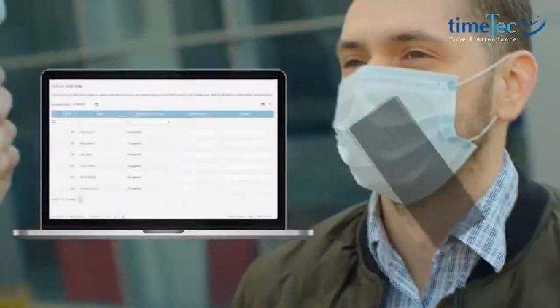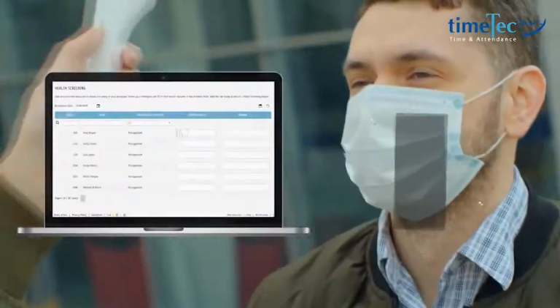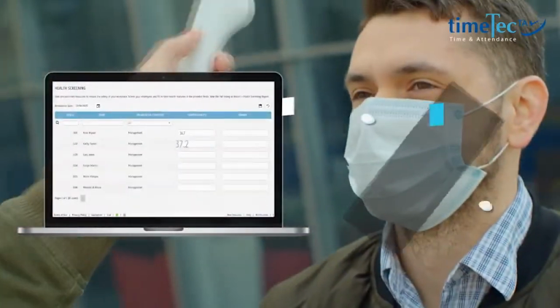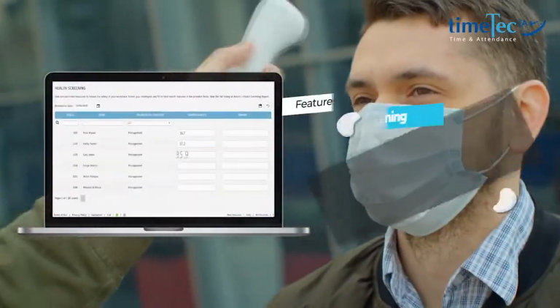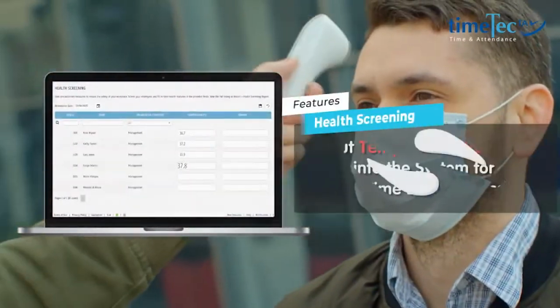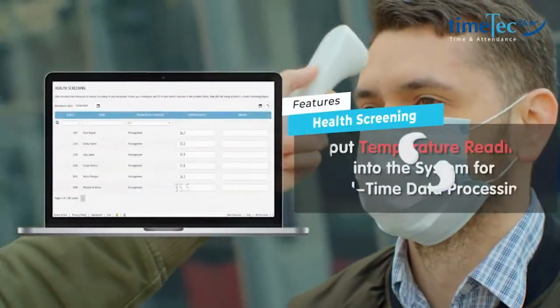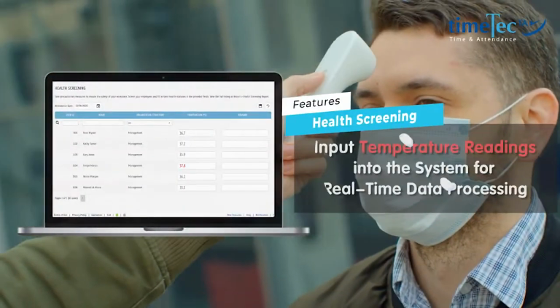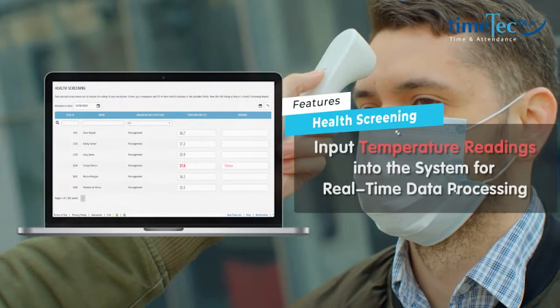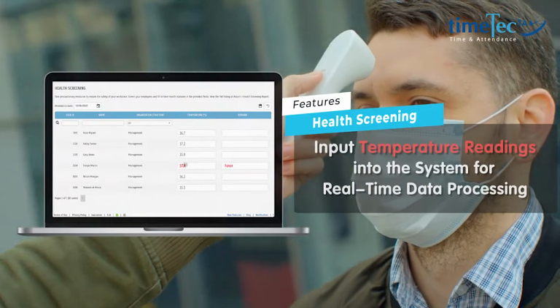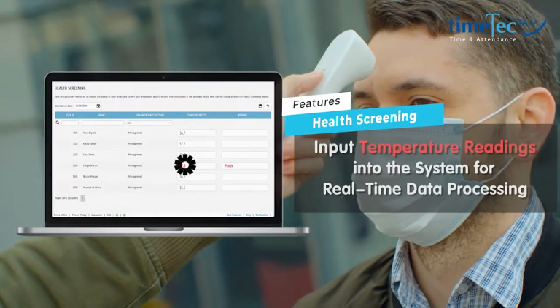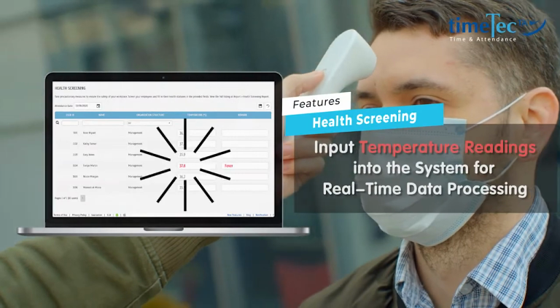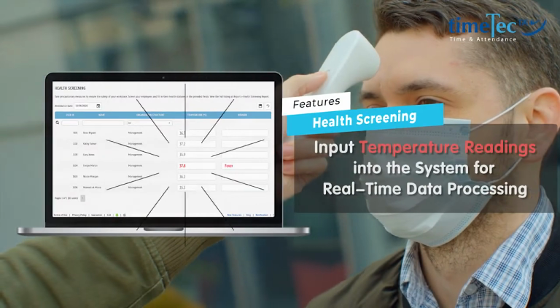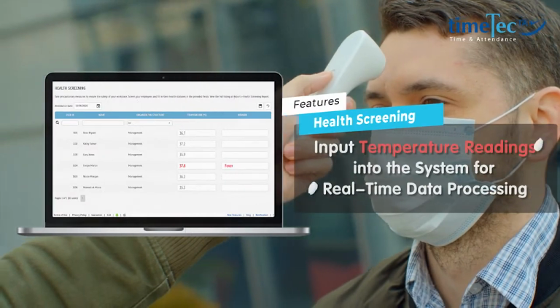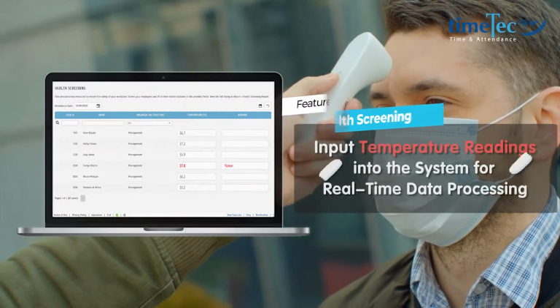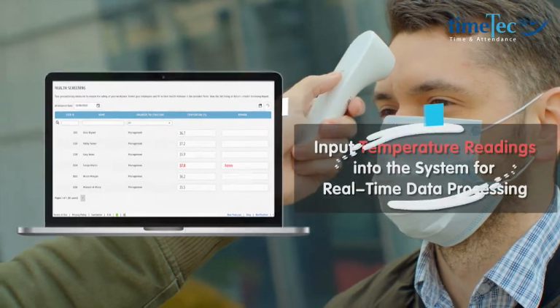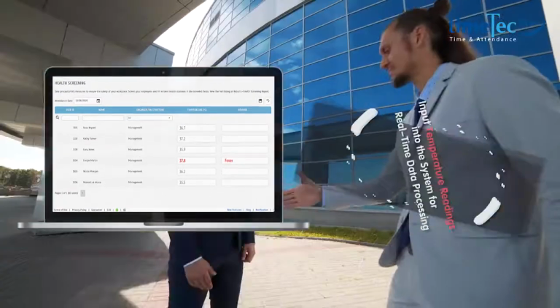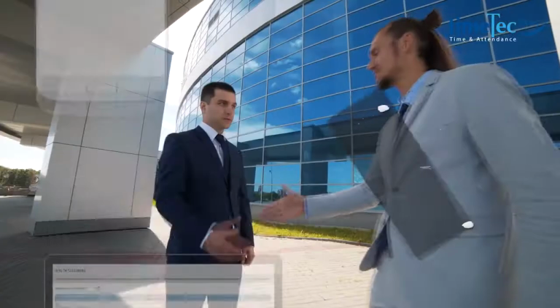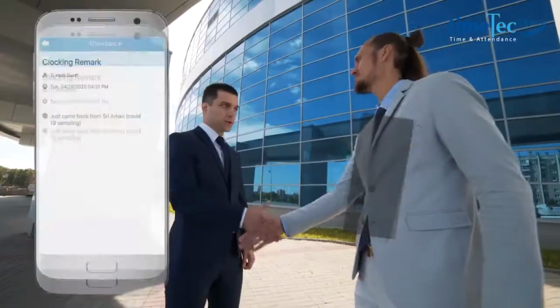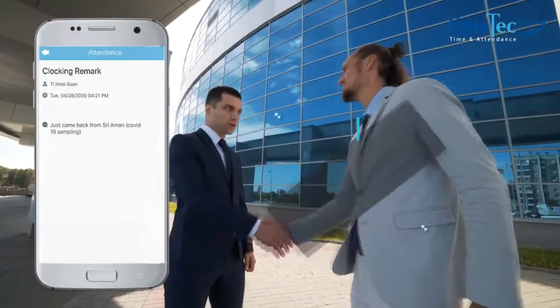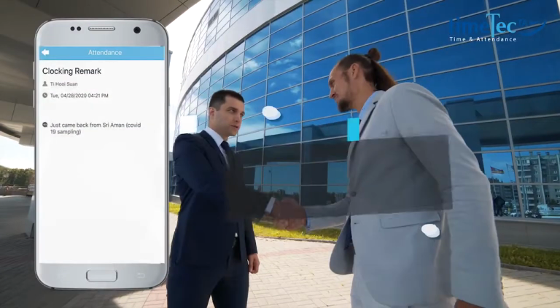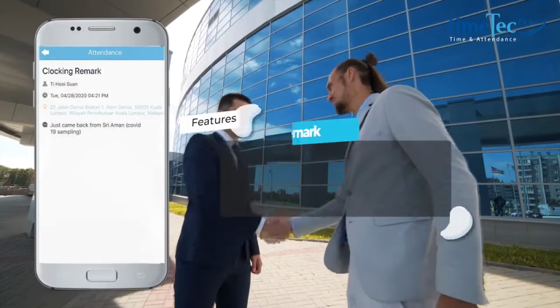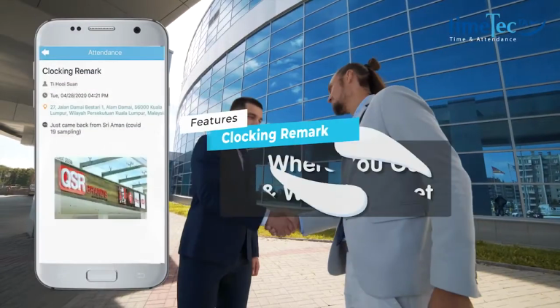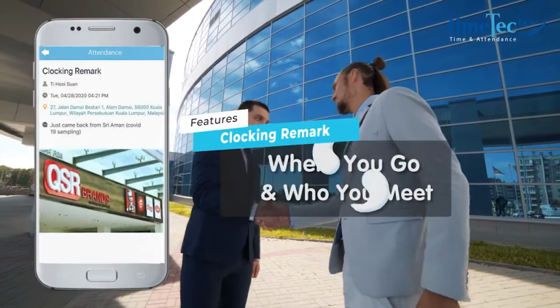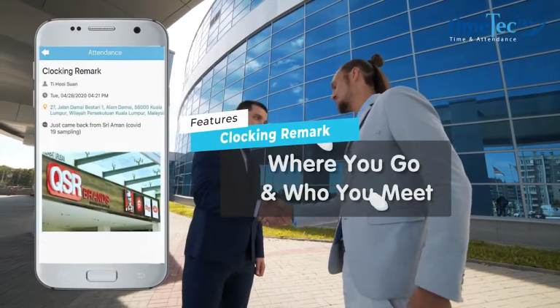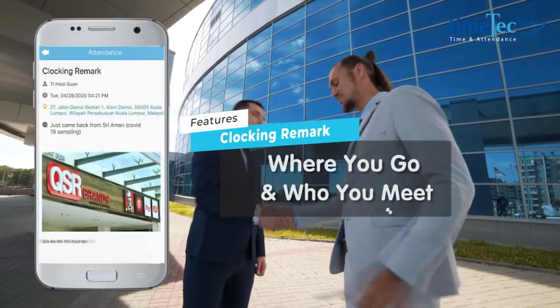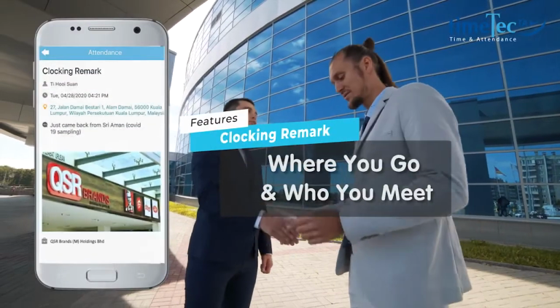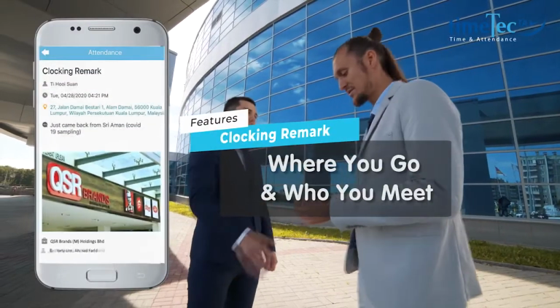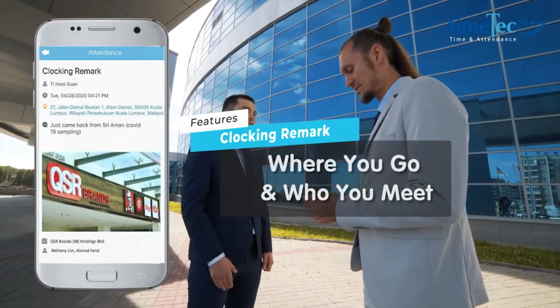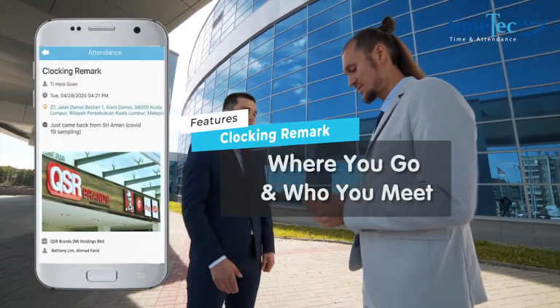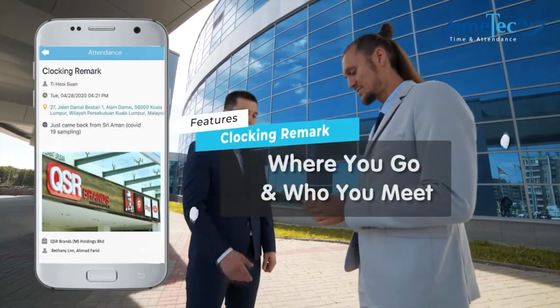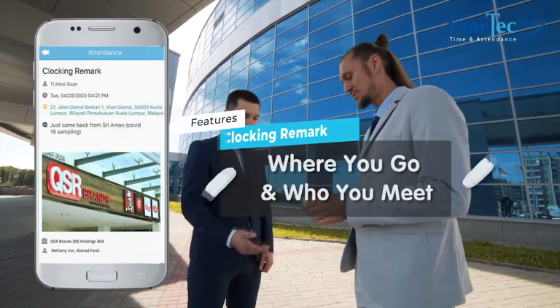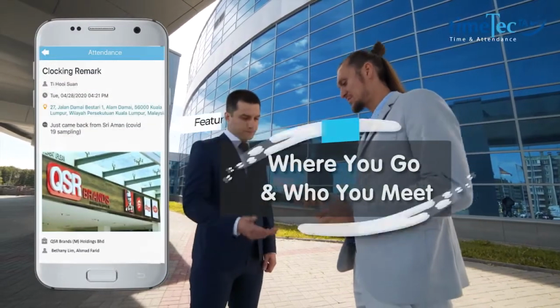Vanish temperature readings with health screening feature. Trace contact chain with GPS tracking and remarks.